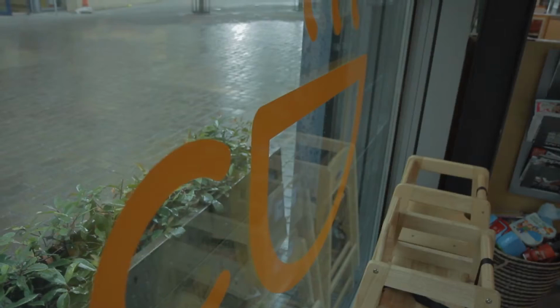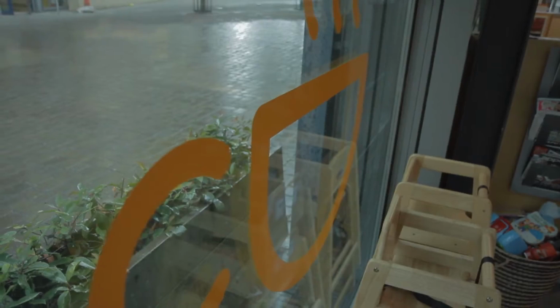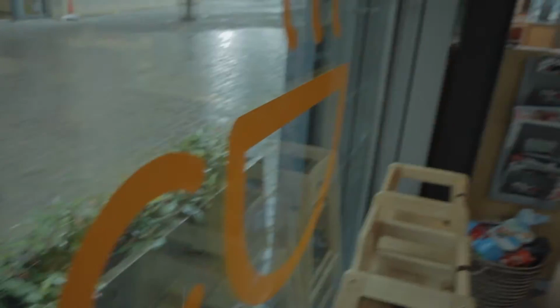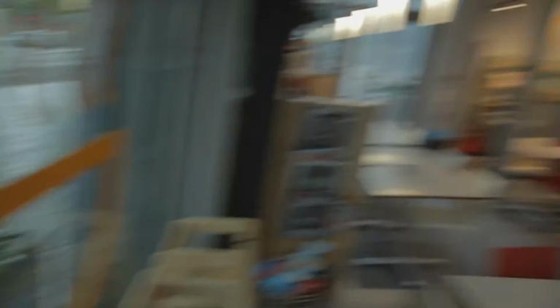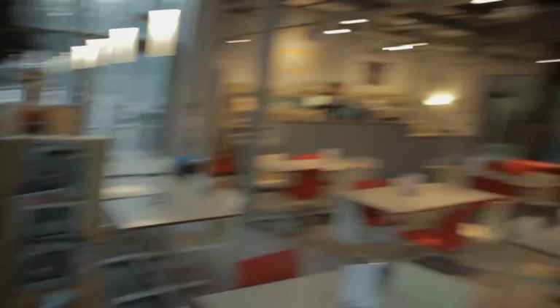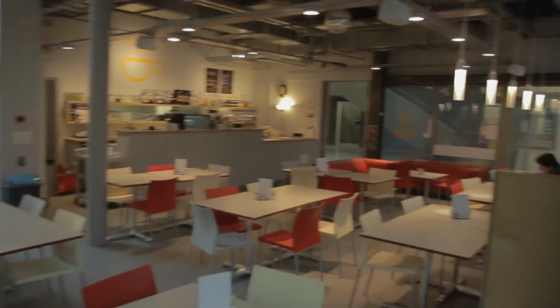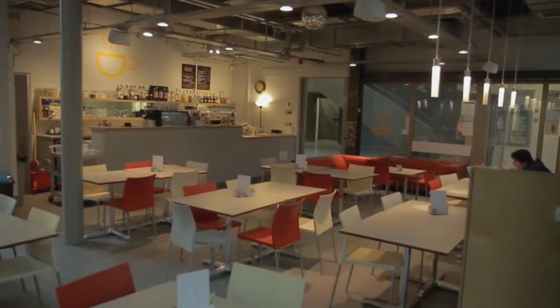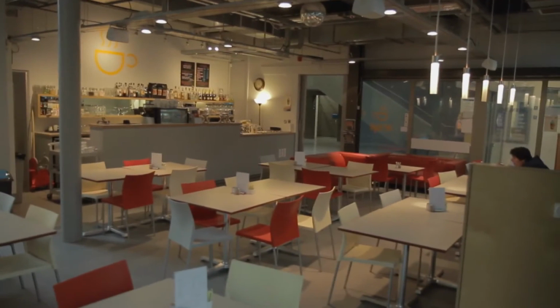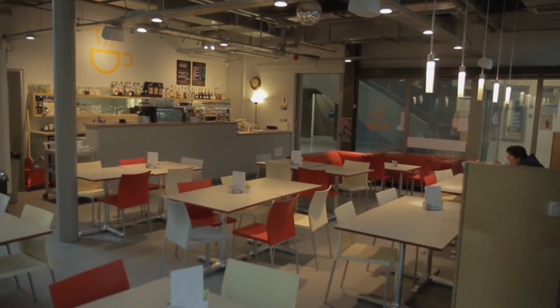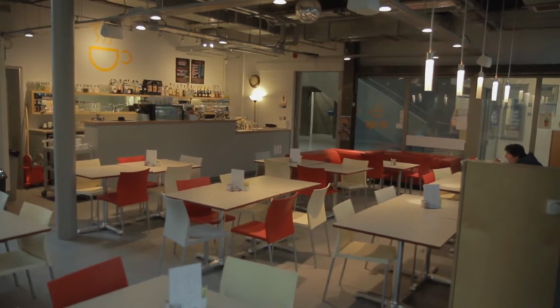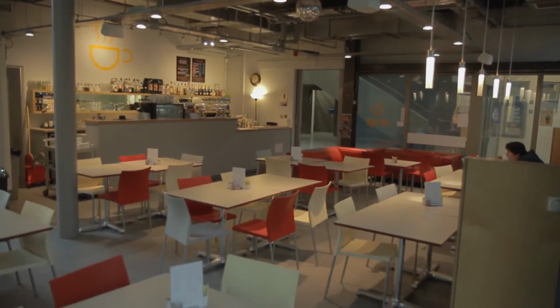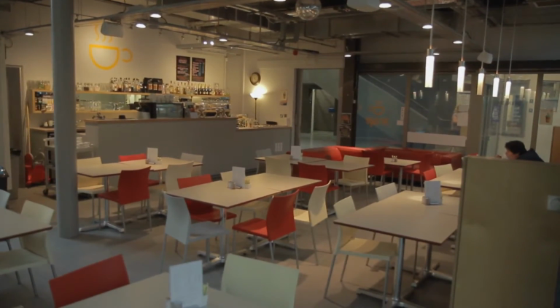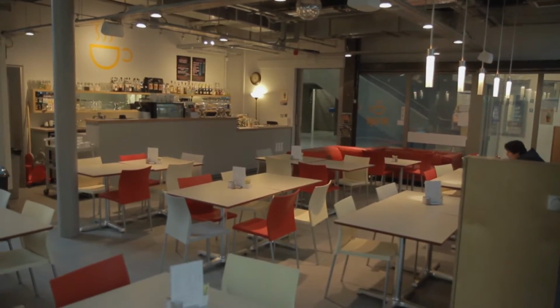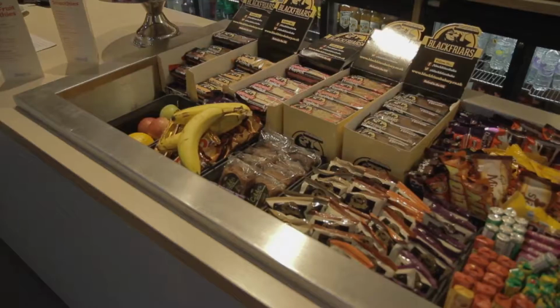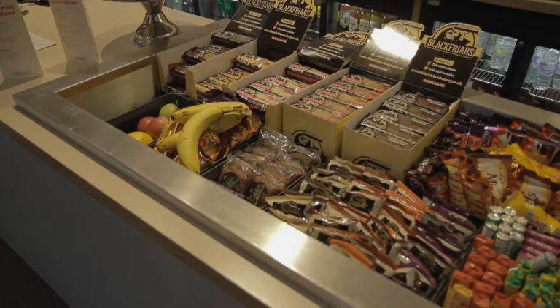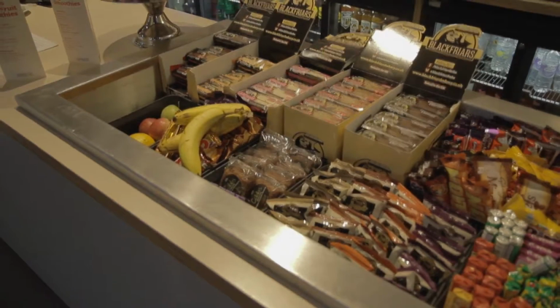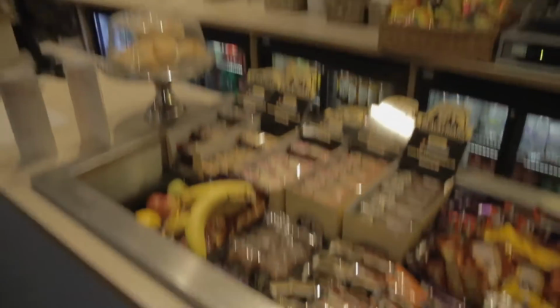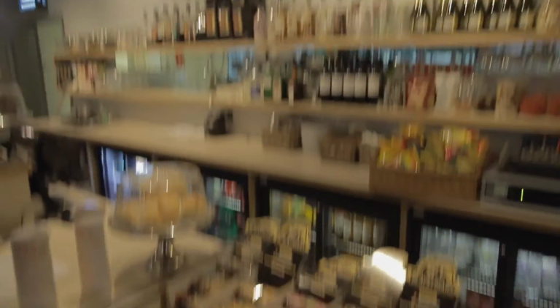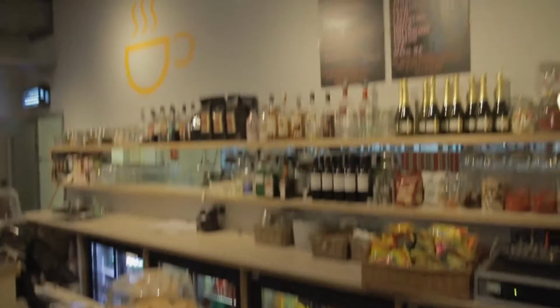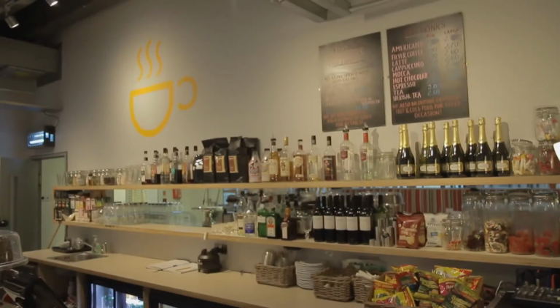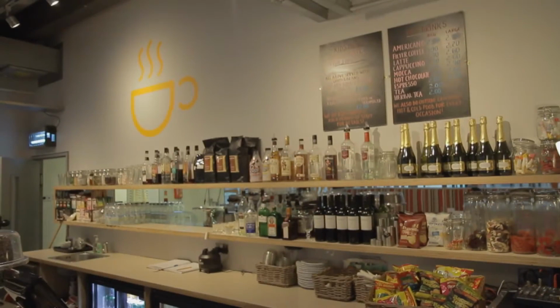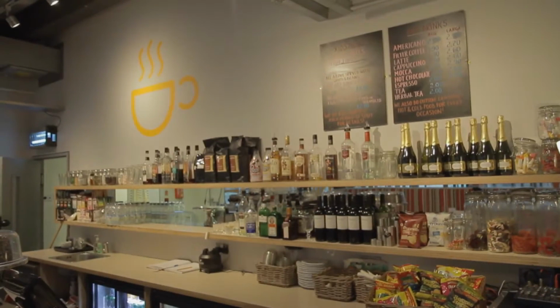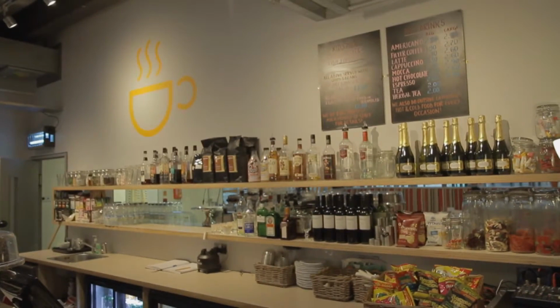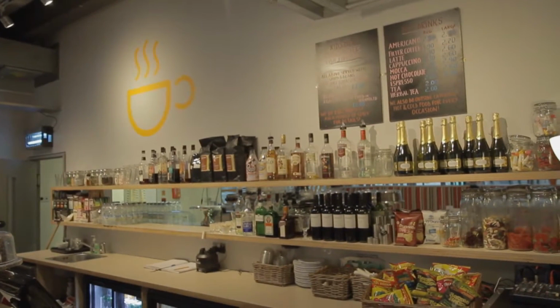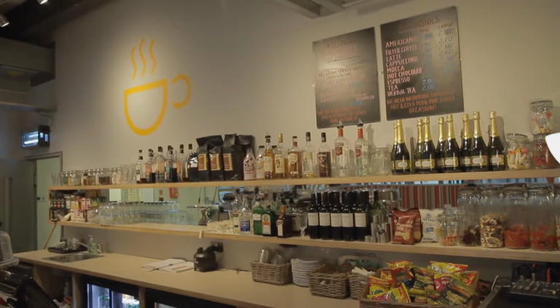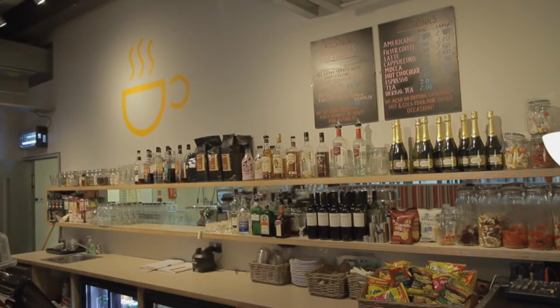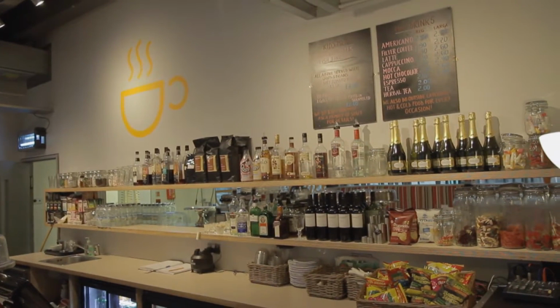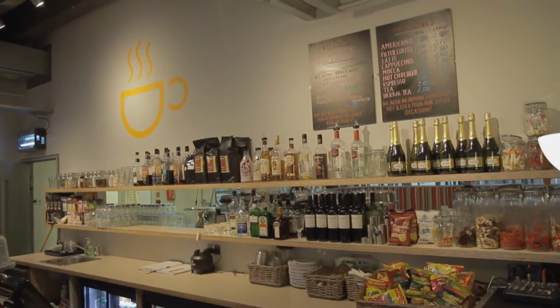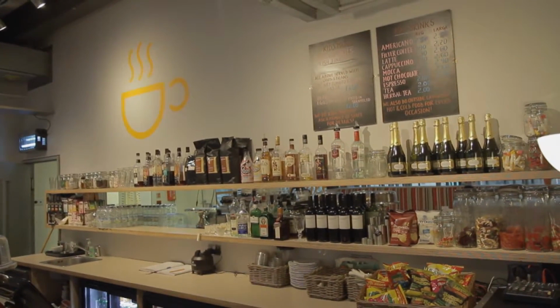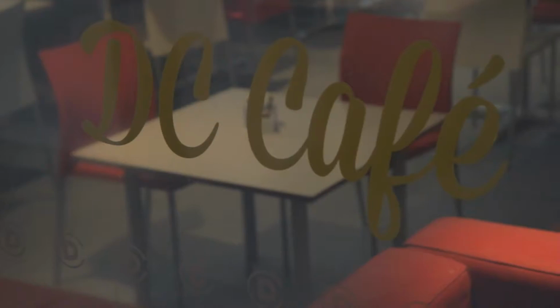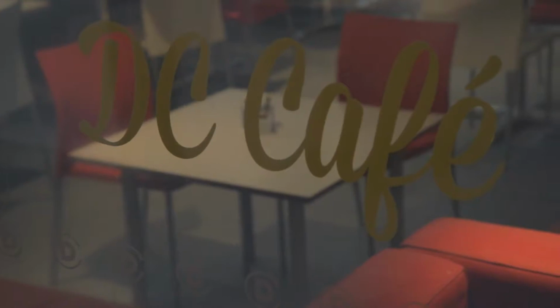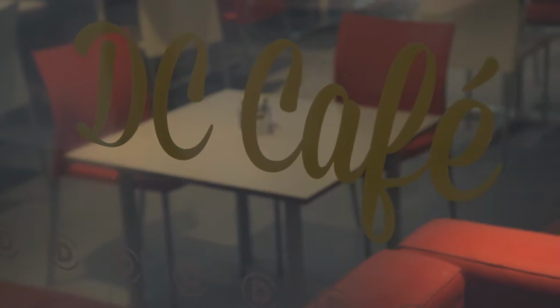Dance City has an excellent café space where students, the community and artists all go to relax after a hard day's work at Dance City.